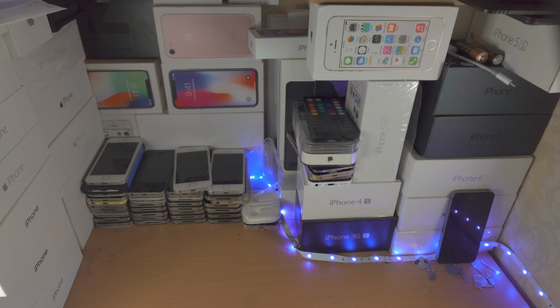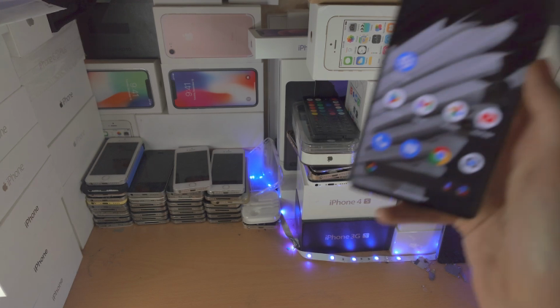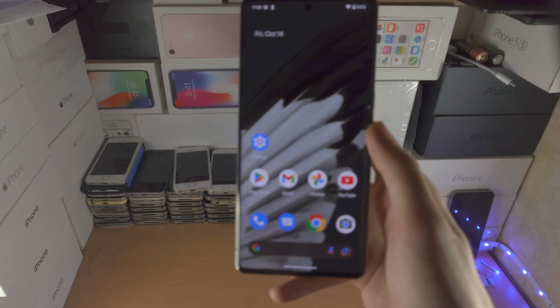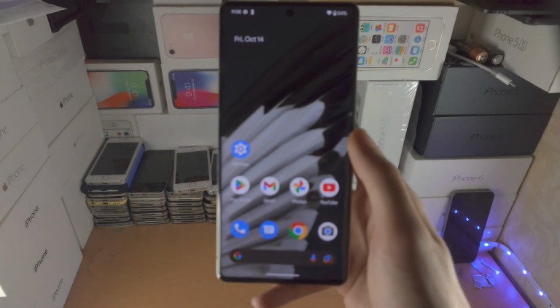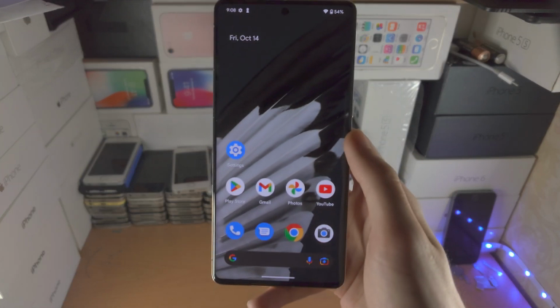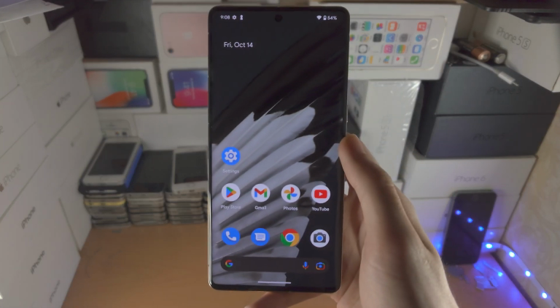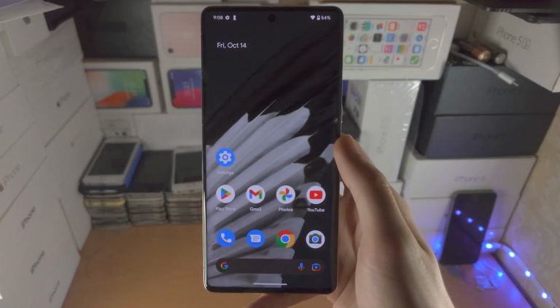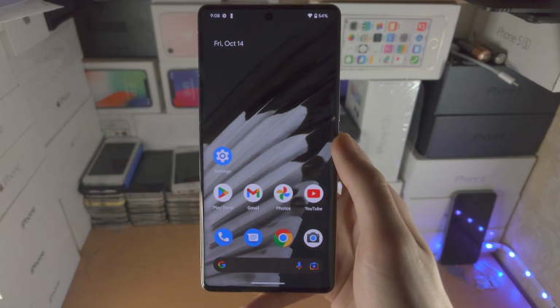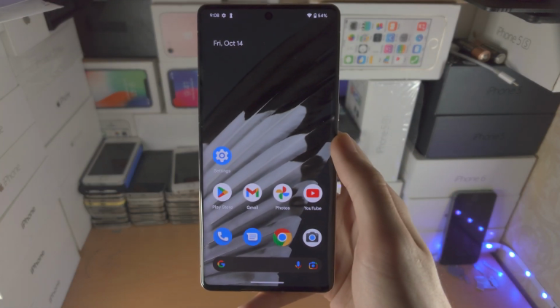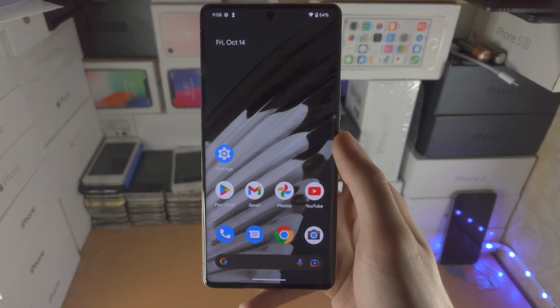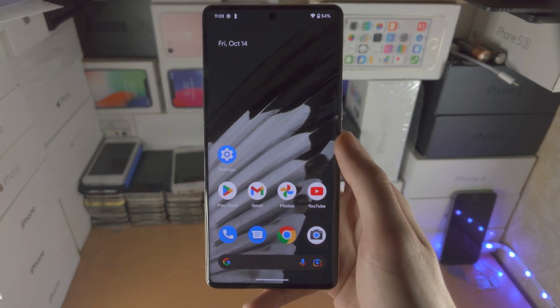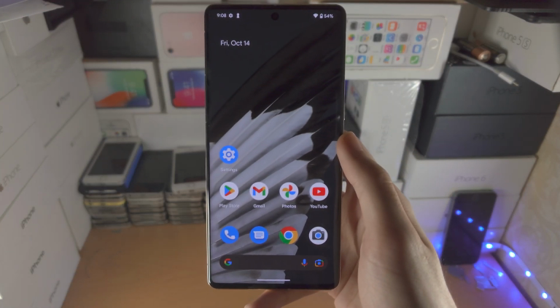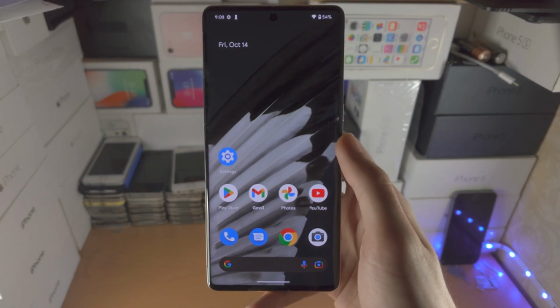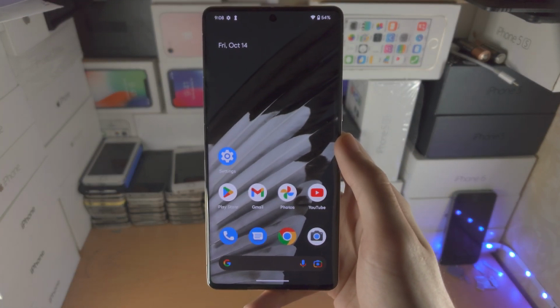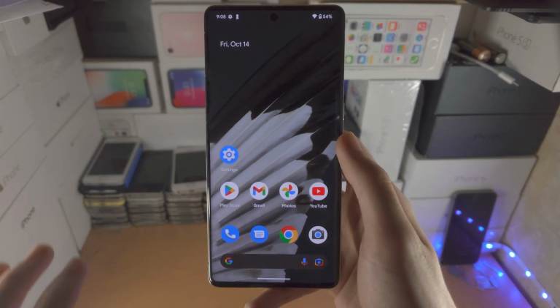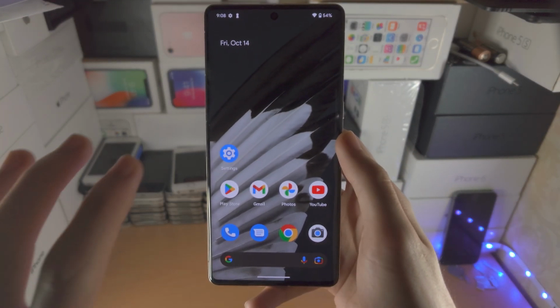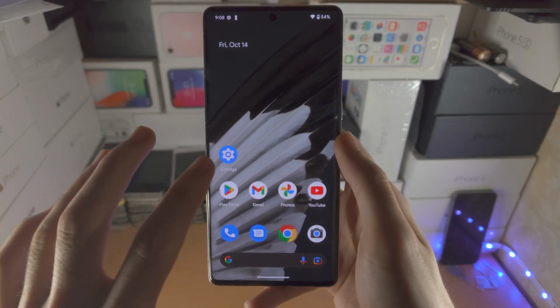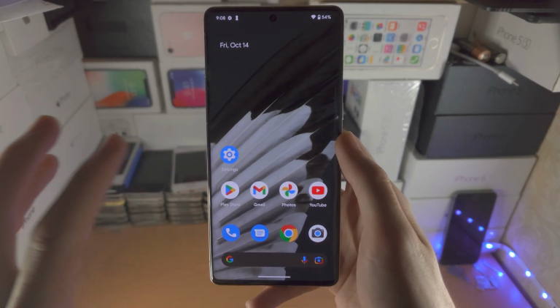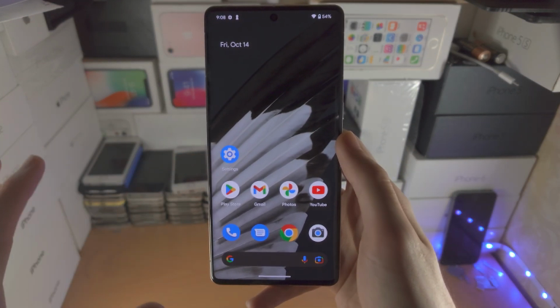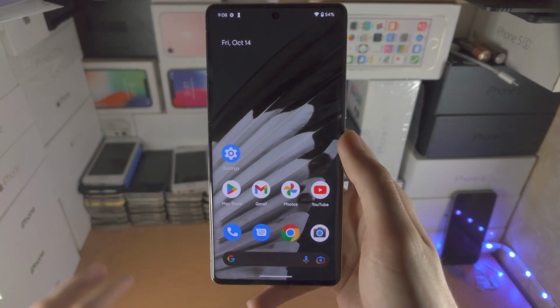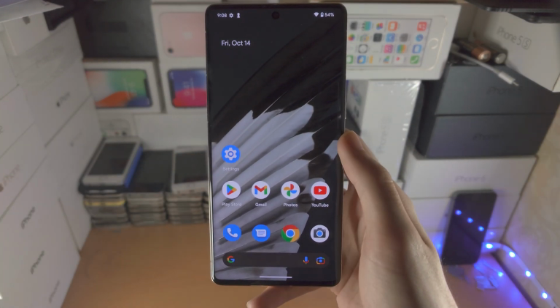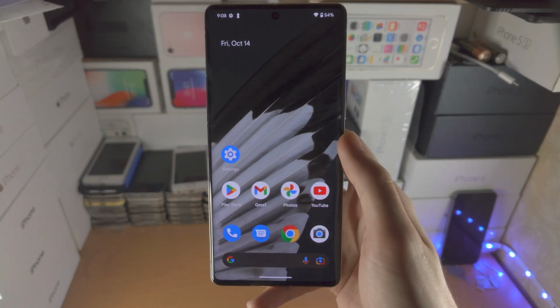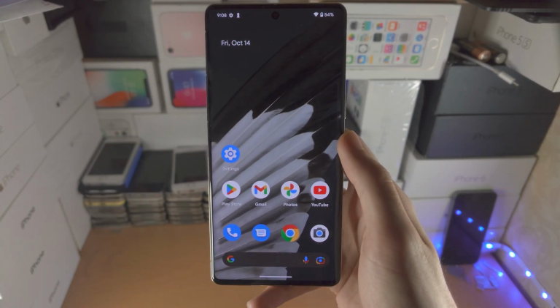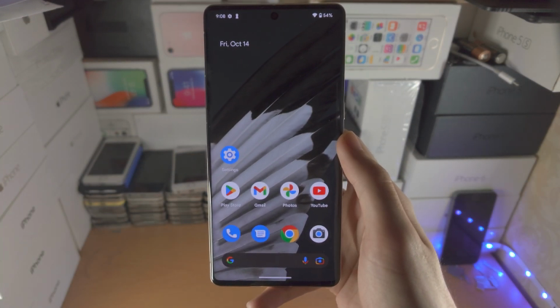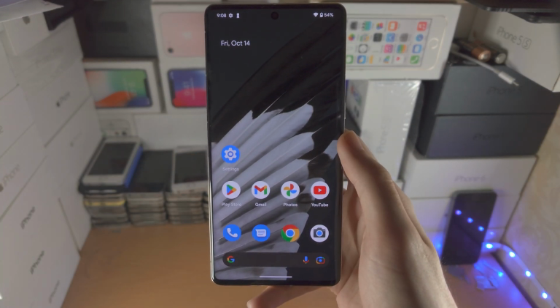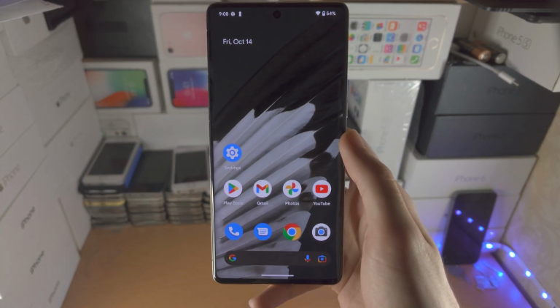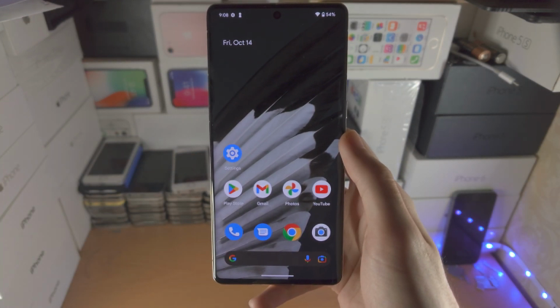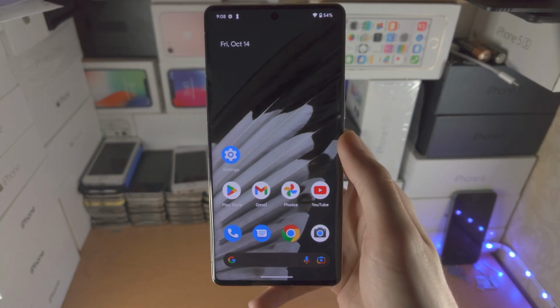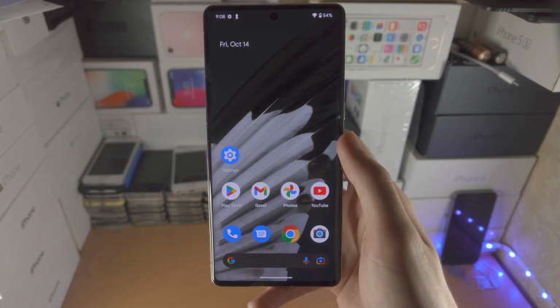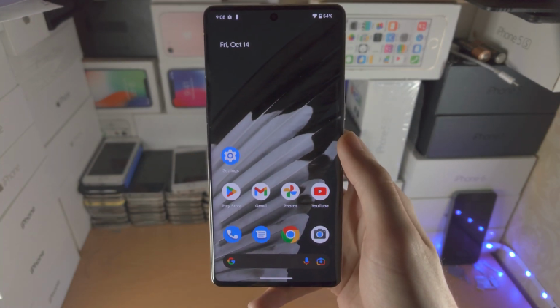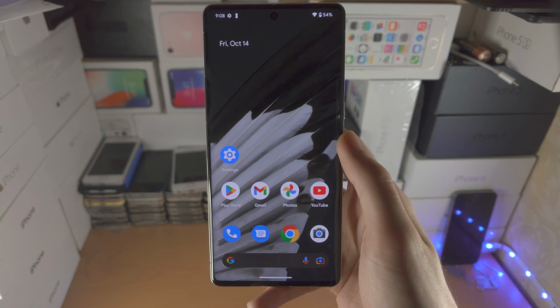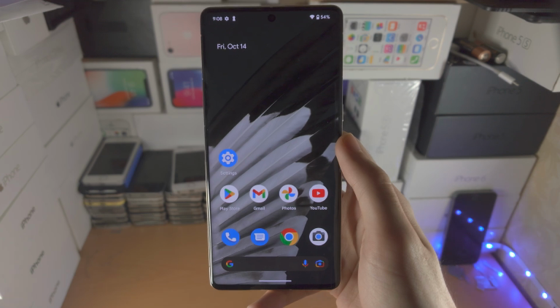Welcome everyone. Here is how you use gestures in Google Pixel 7 Pro.